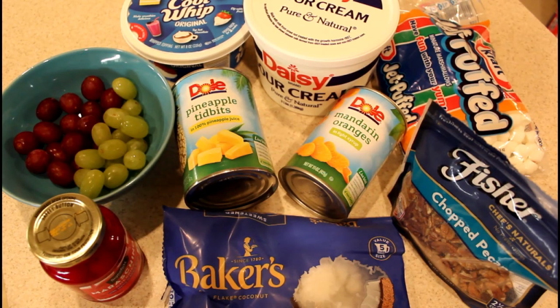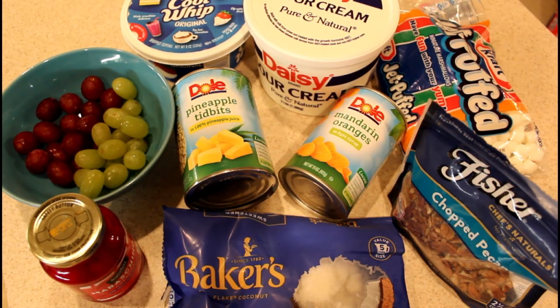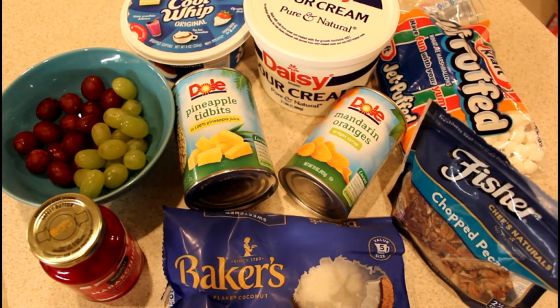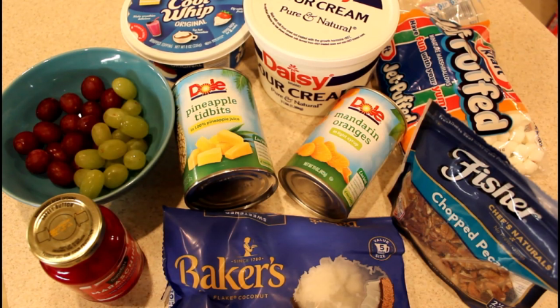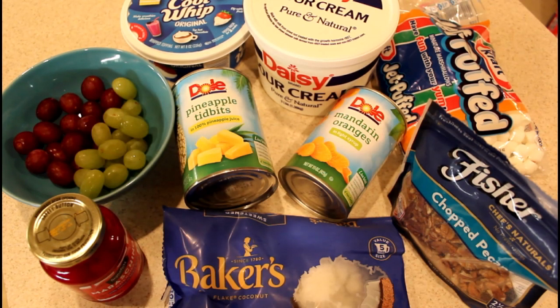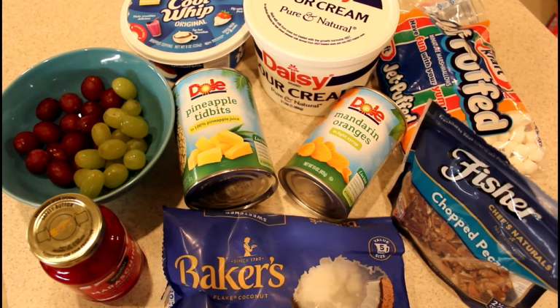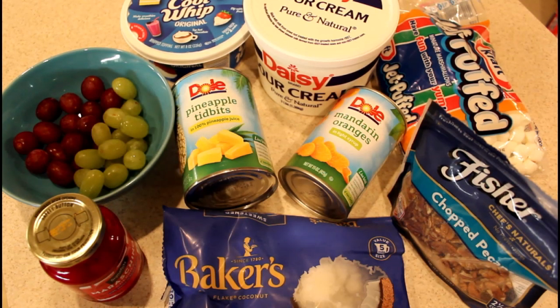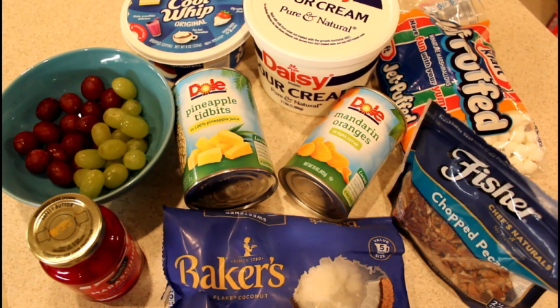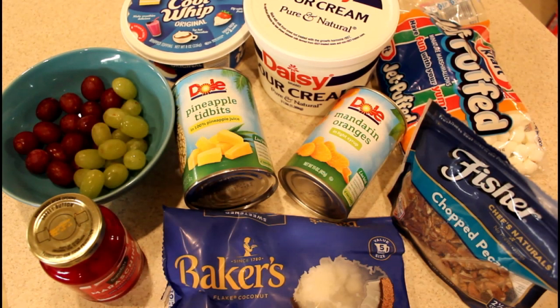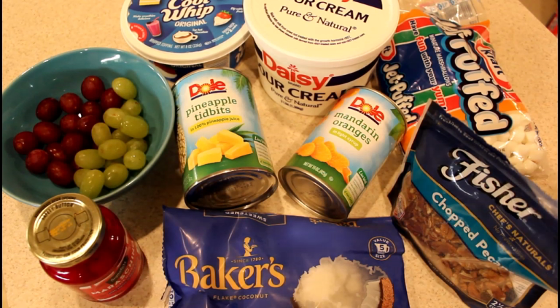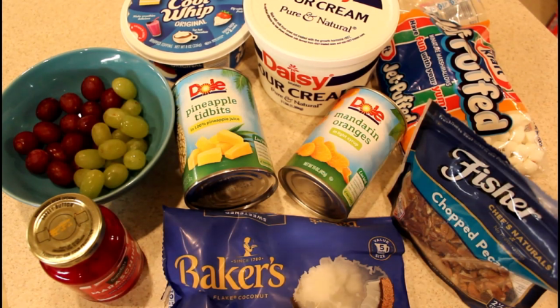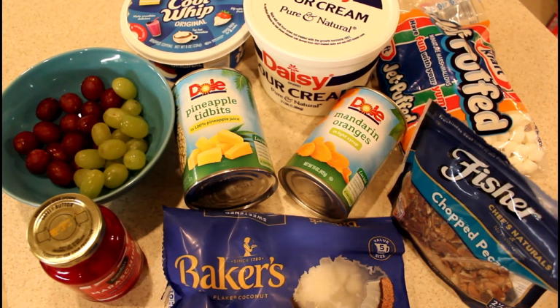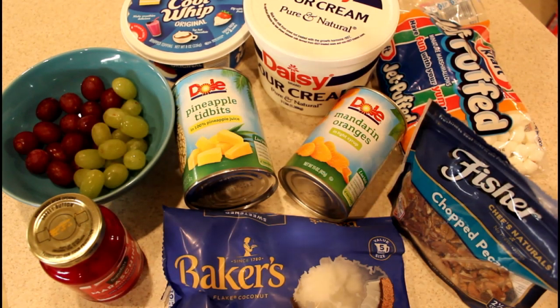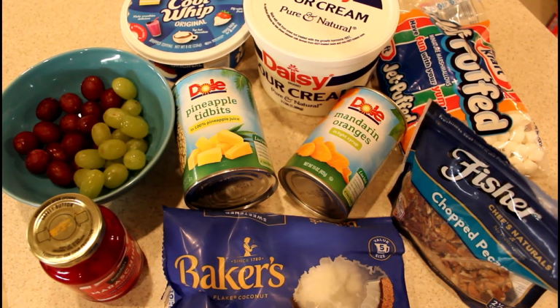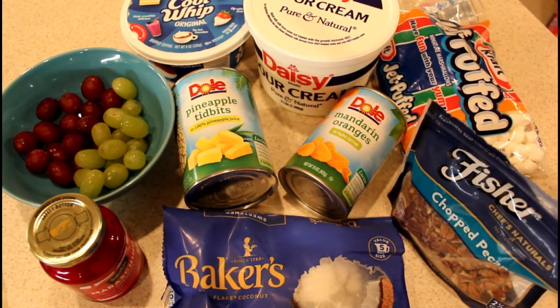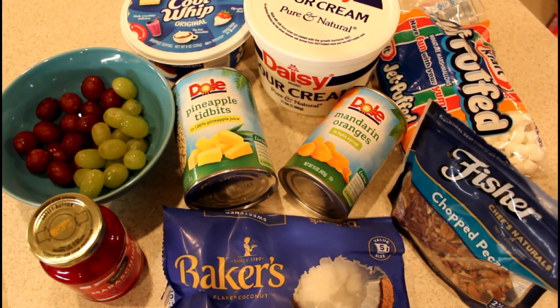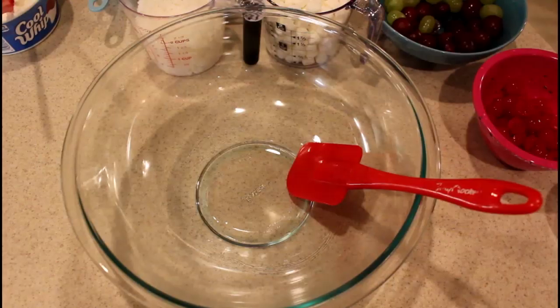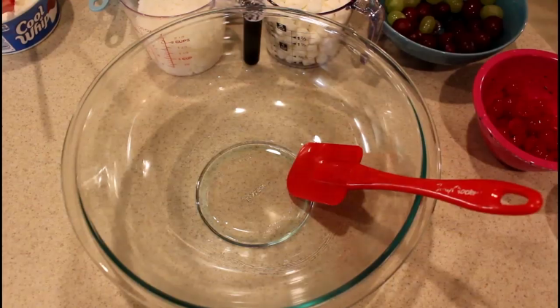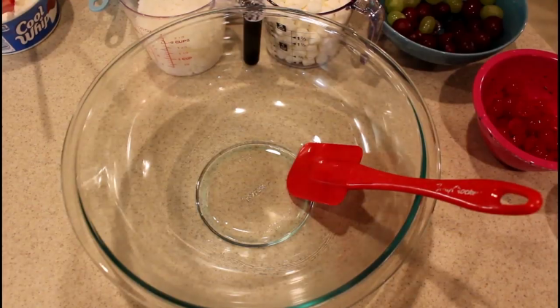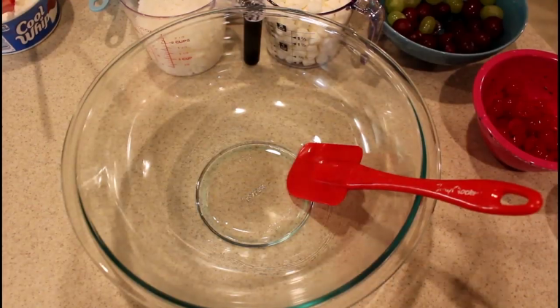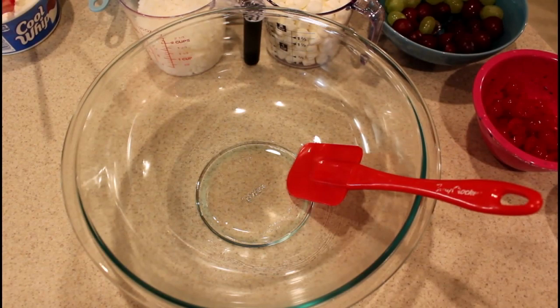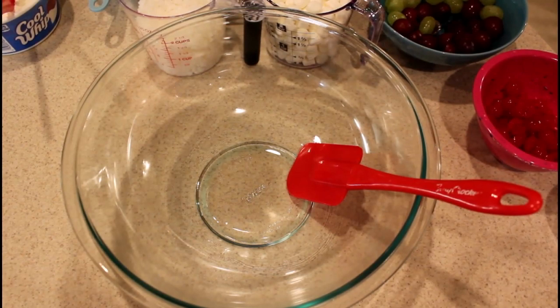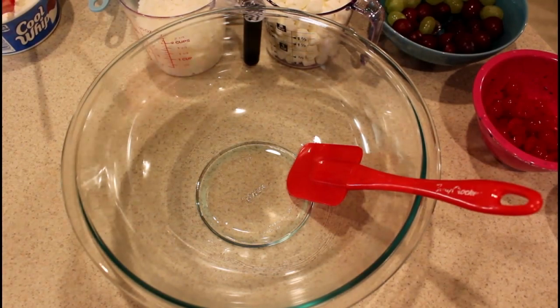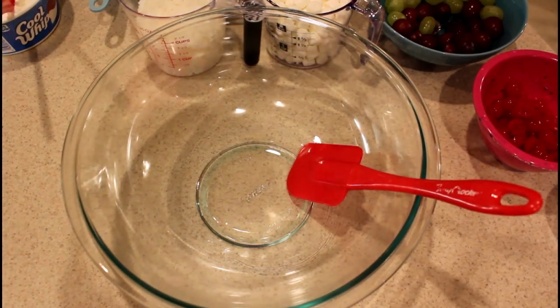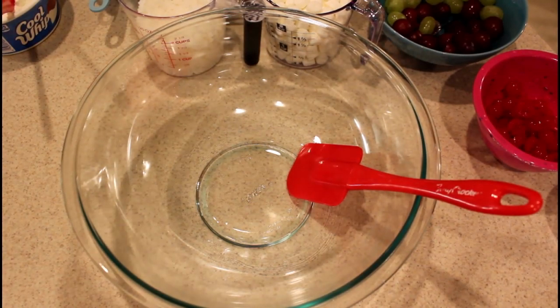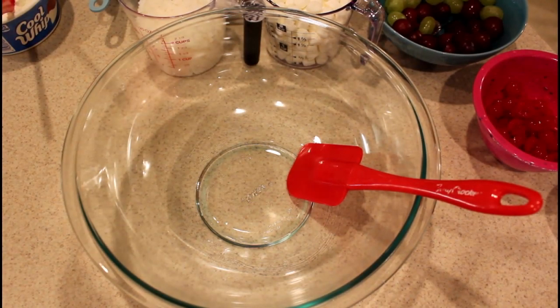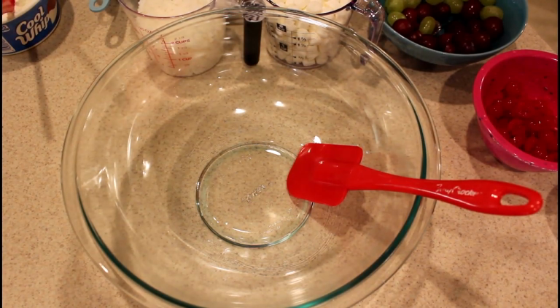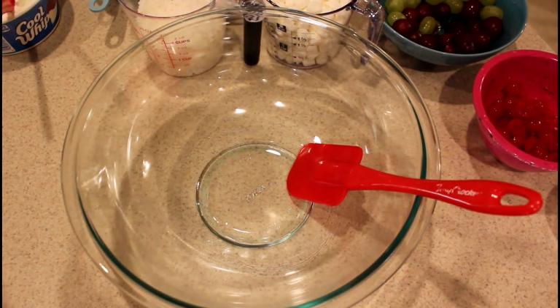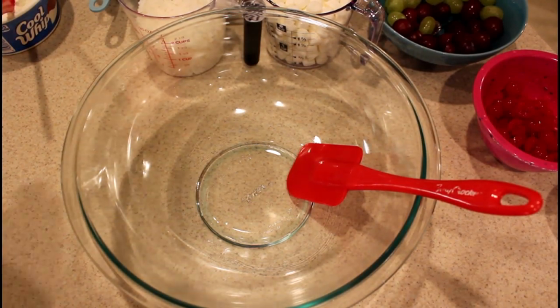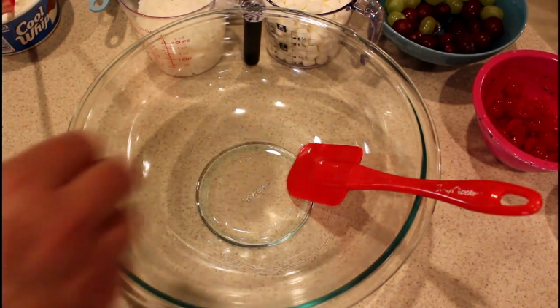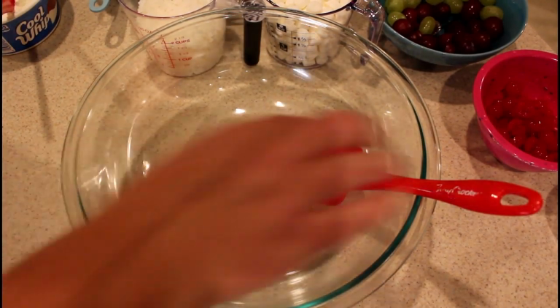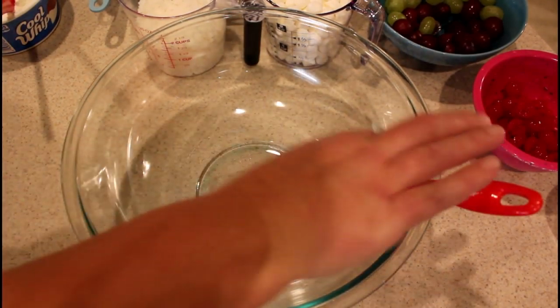So I'm going to measure out all my ingredients and I'll be right back. Okay y'all, I've got everything measured out.